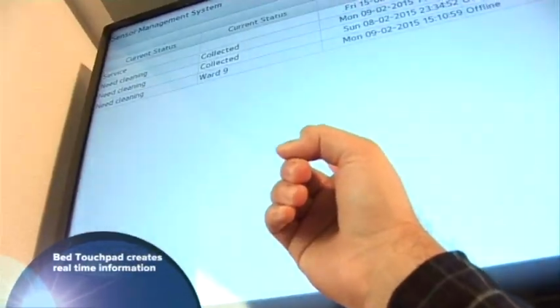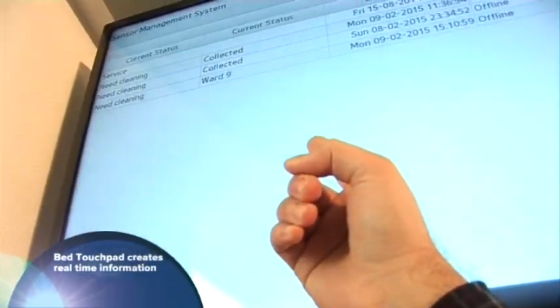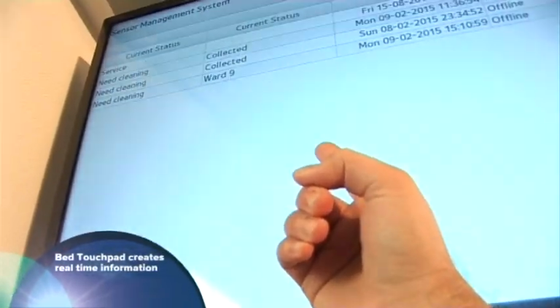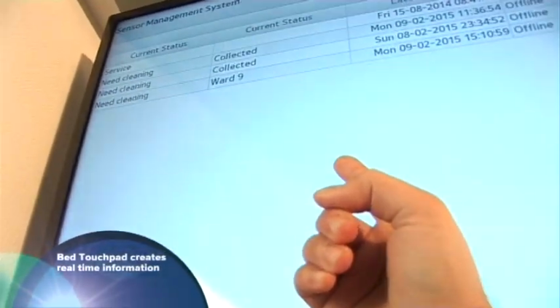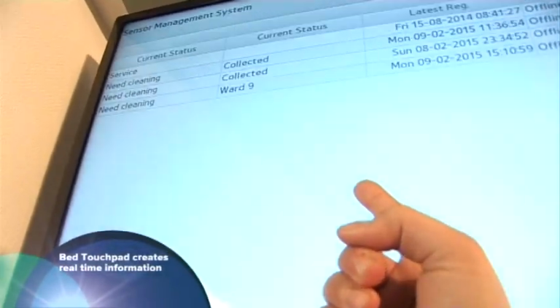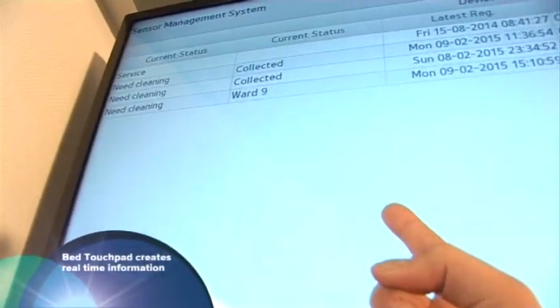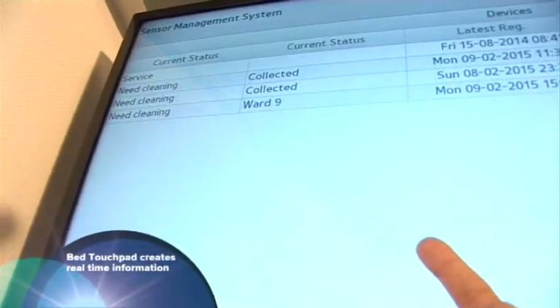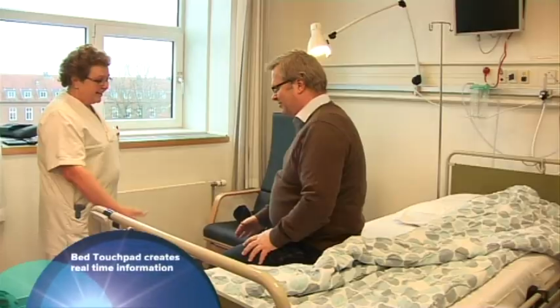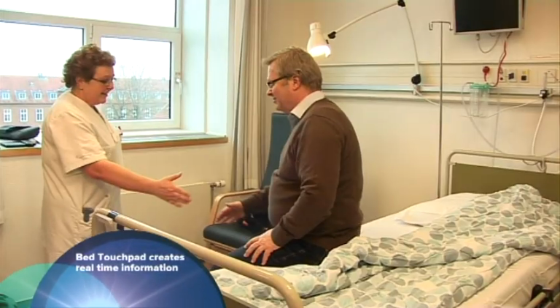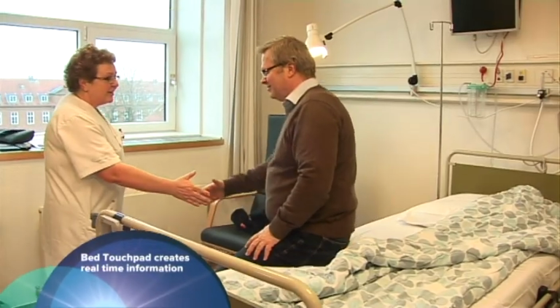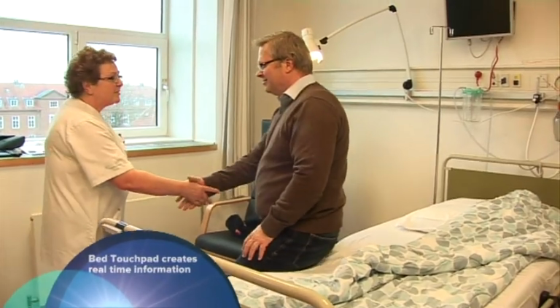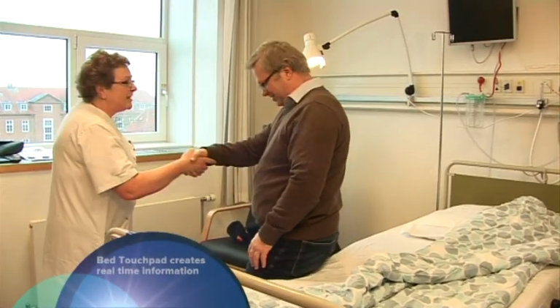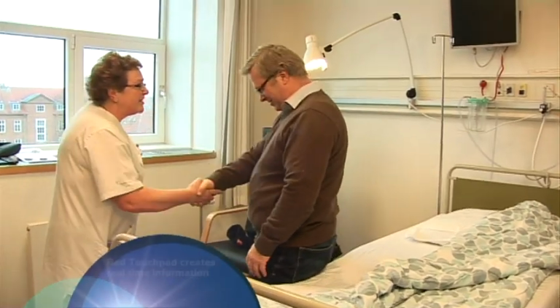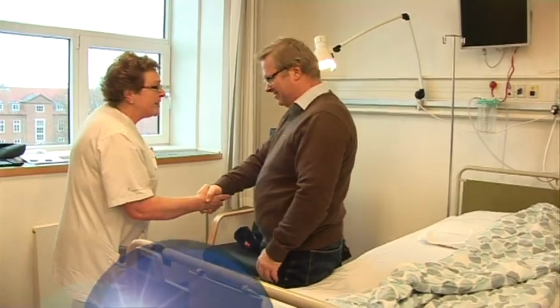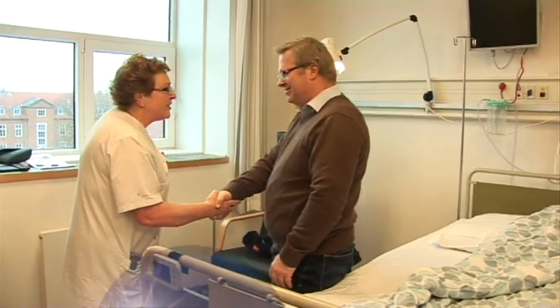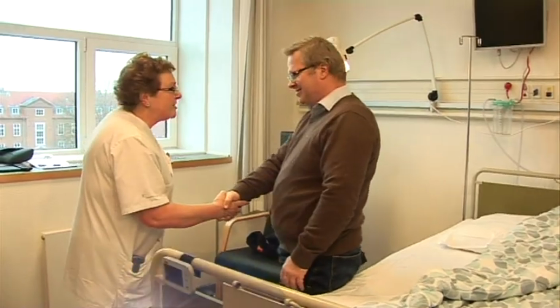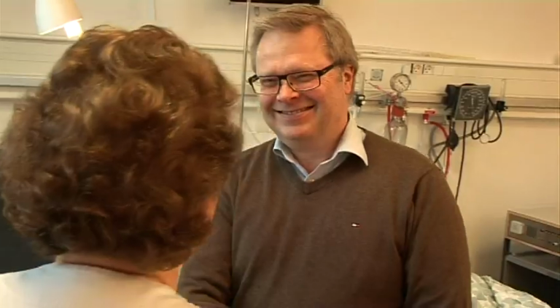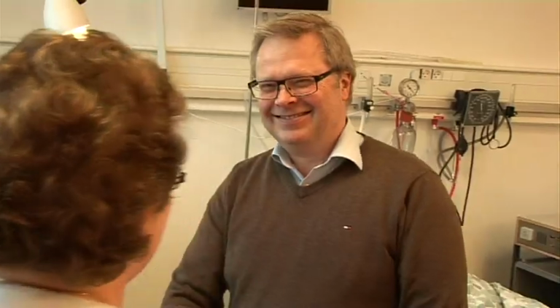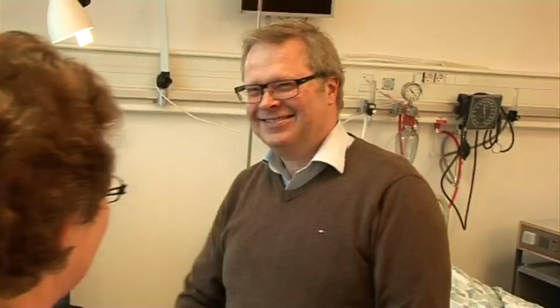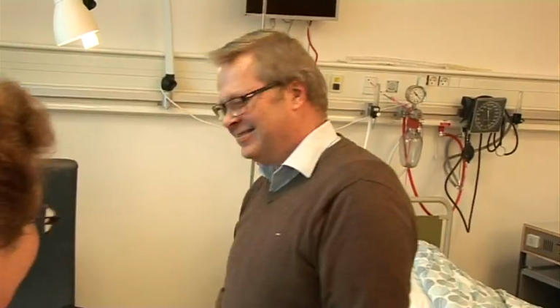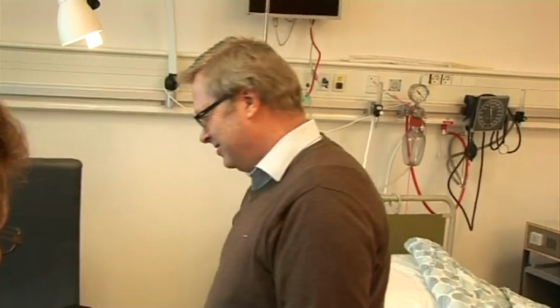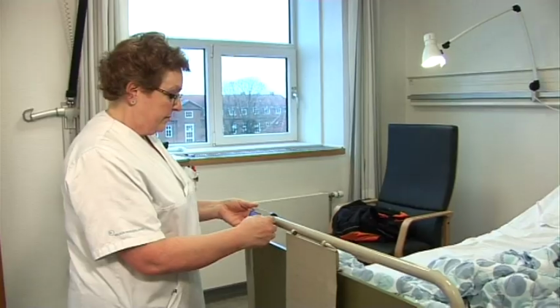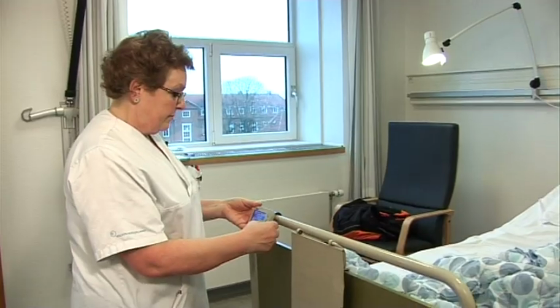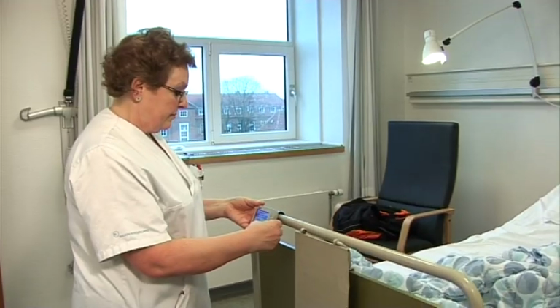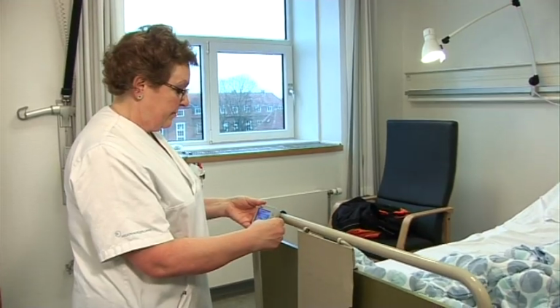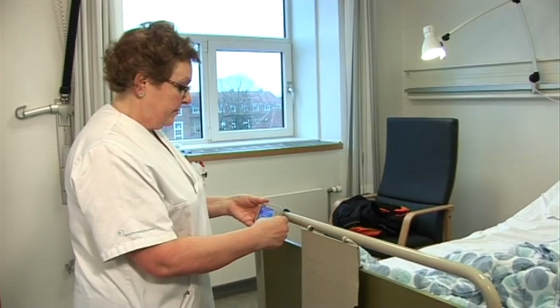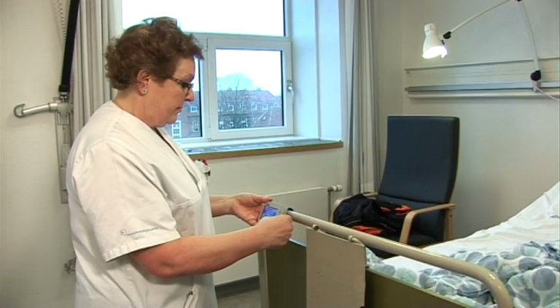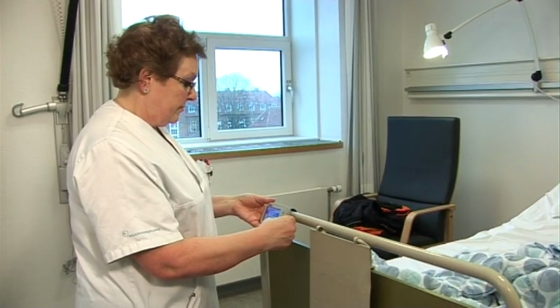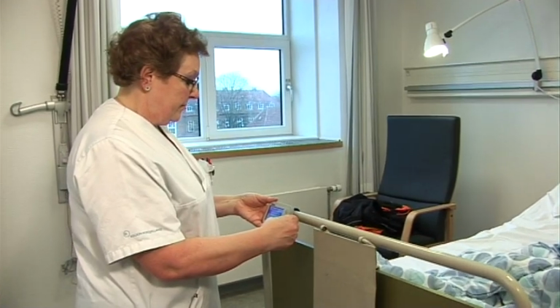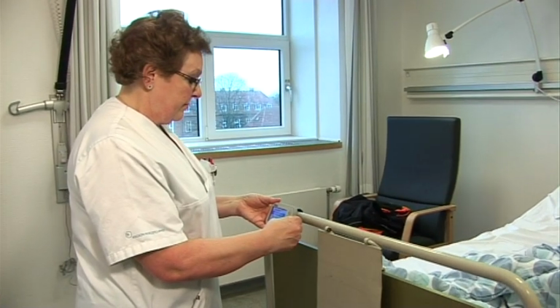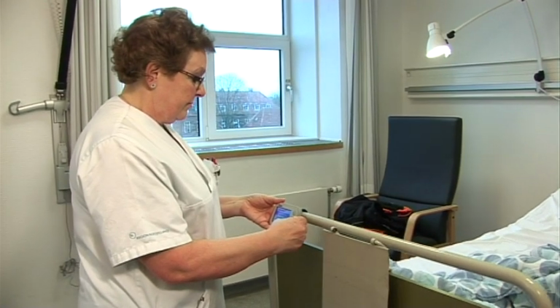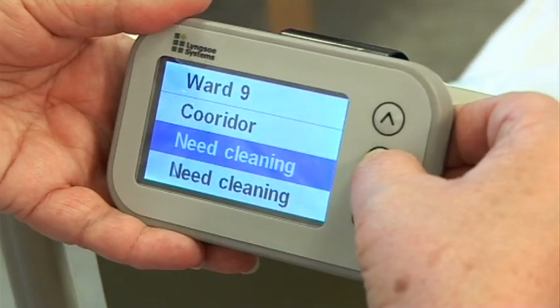Lundsu Systems' bed tag solution: a time-efficient tool for hospitals around the globe.